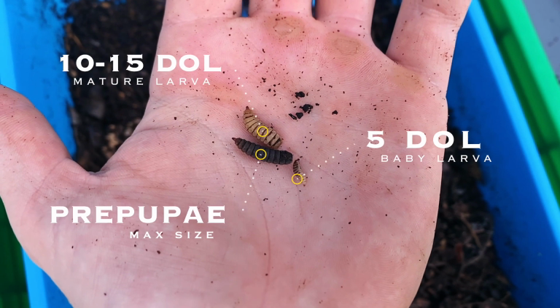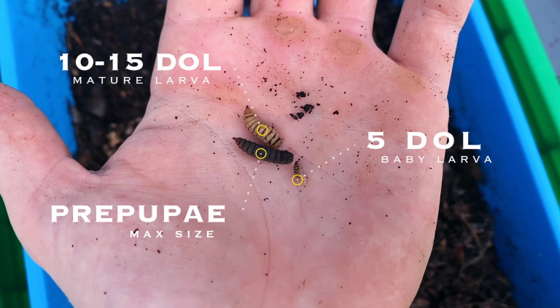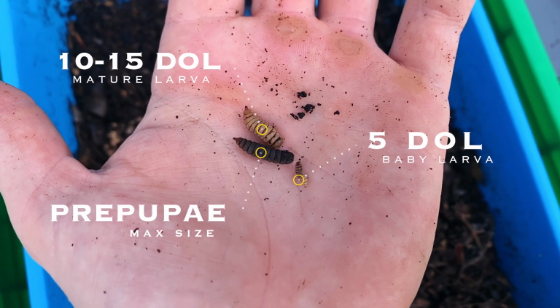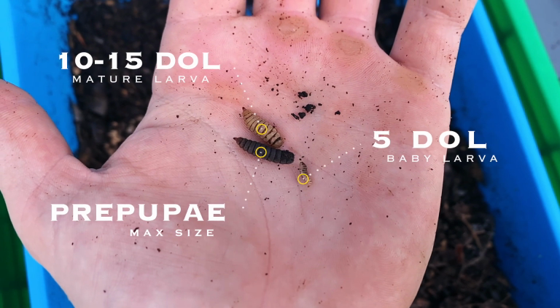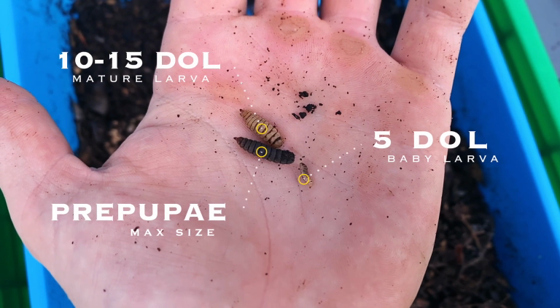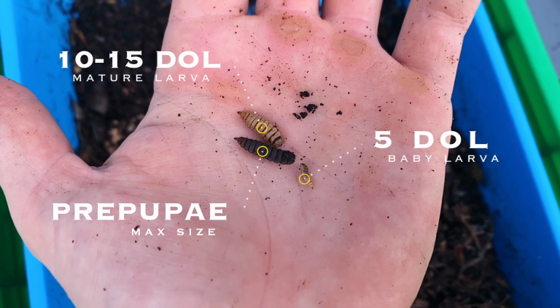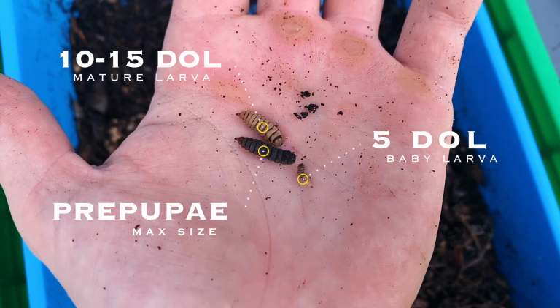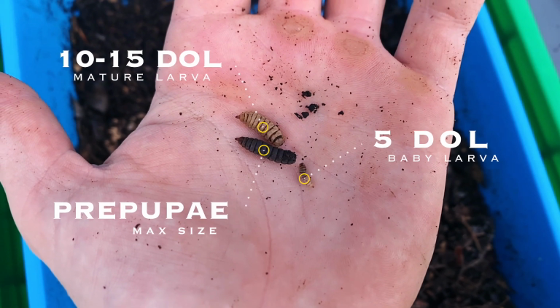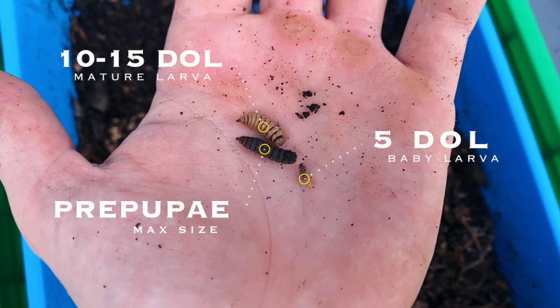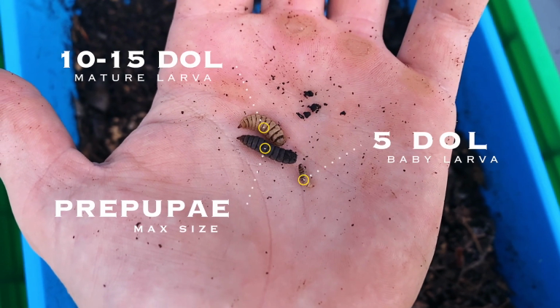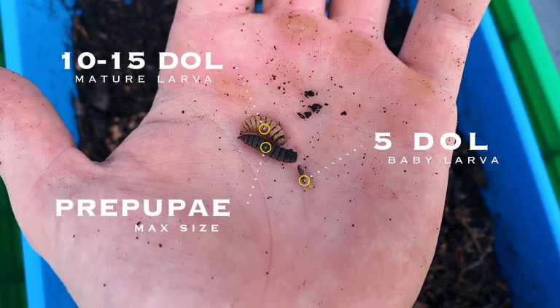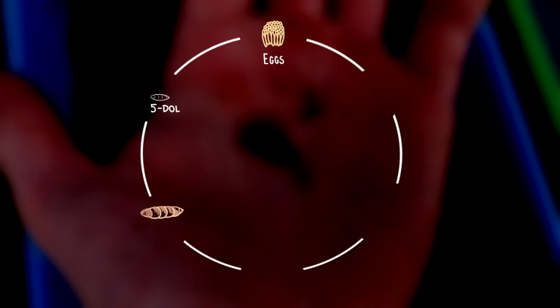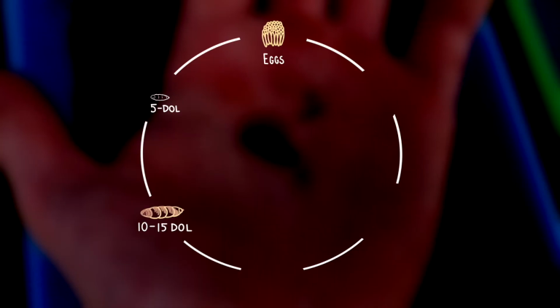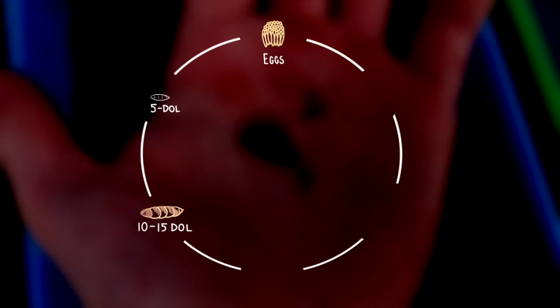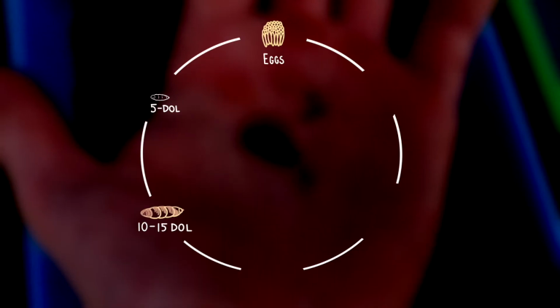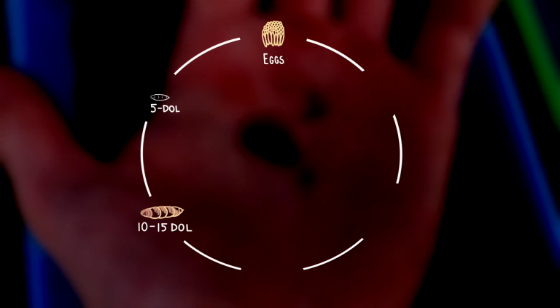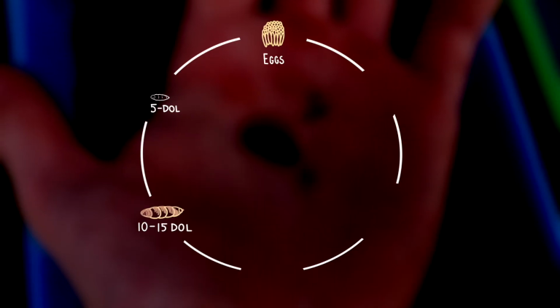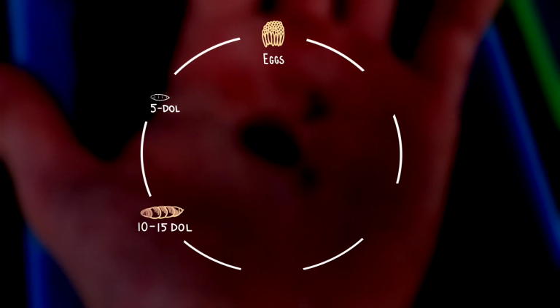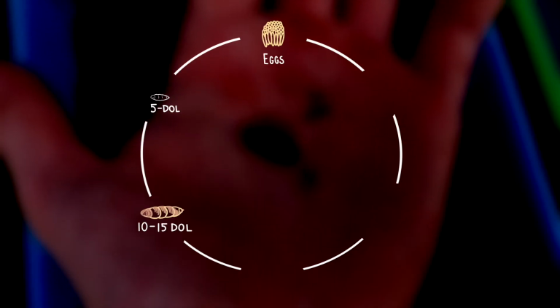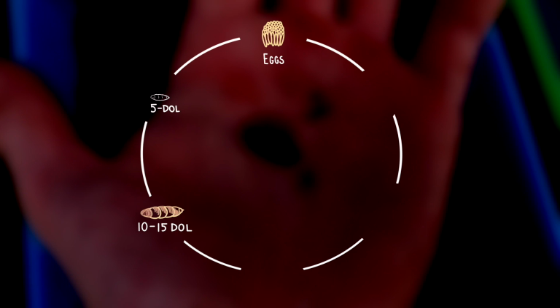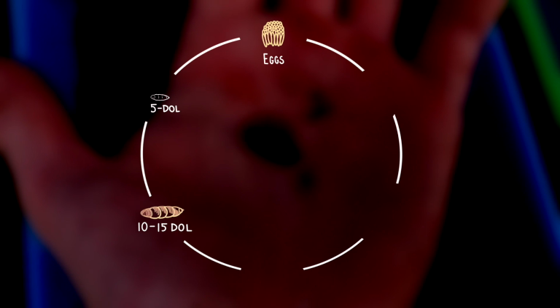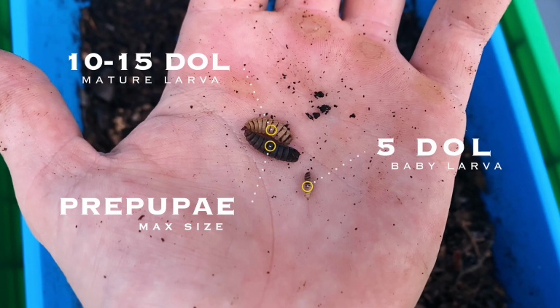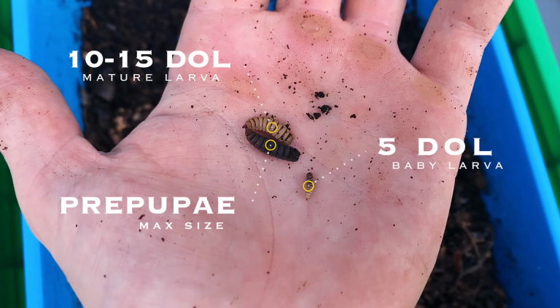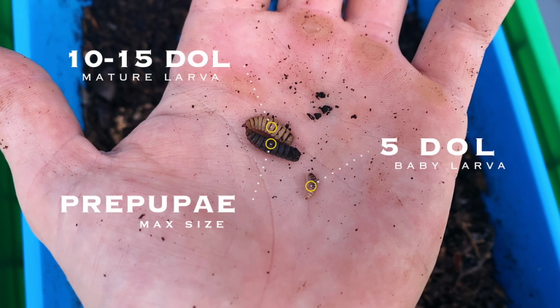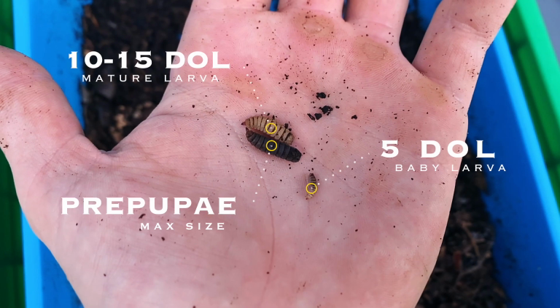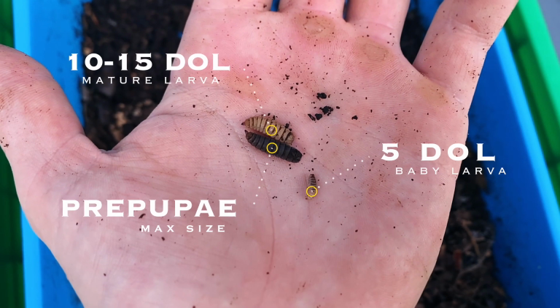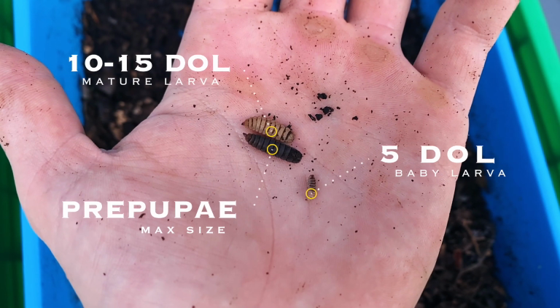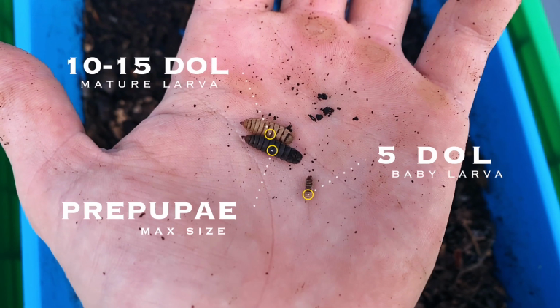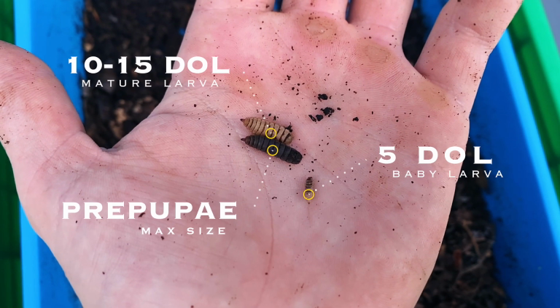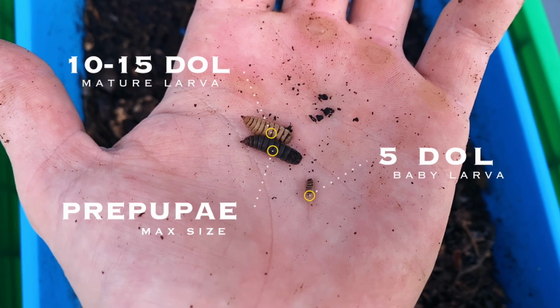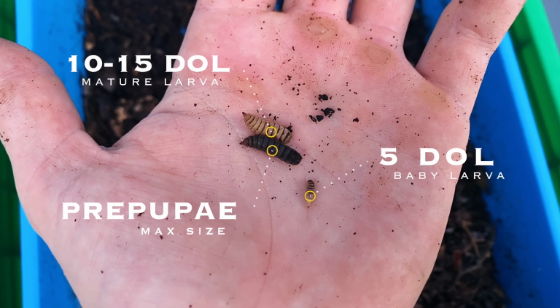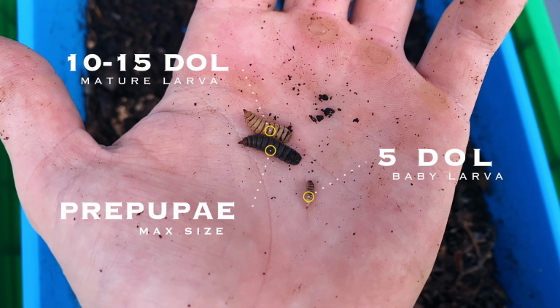Larva can reach adult size after only 10 to 15 days, eating nearly double their body weight in organic matter every day.